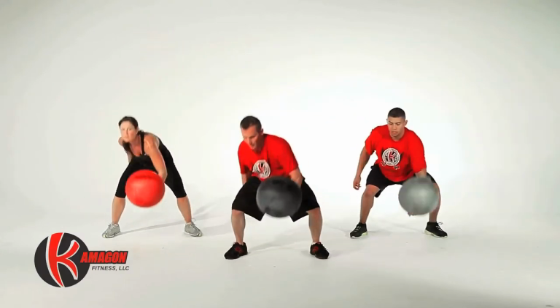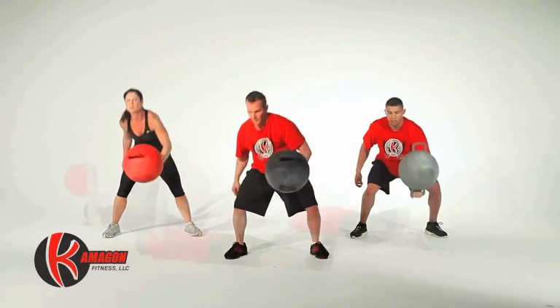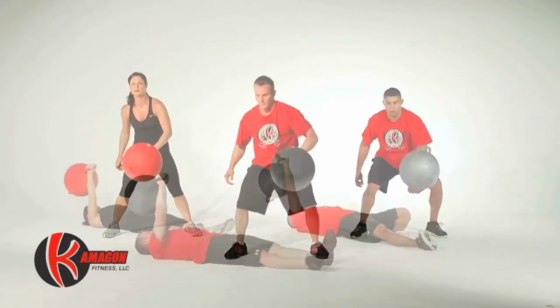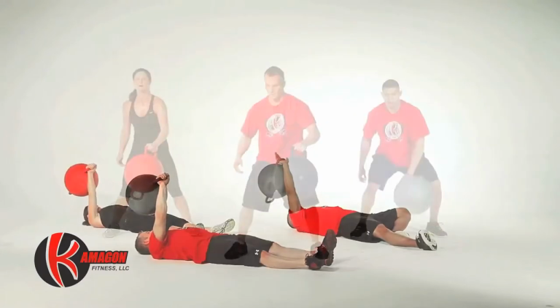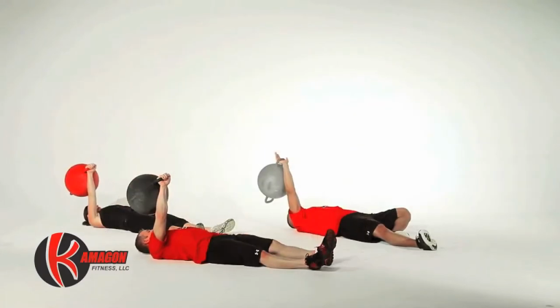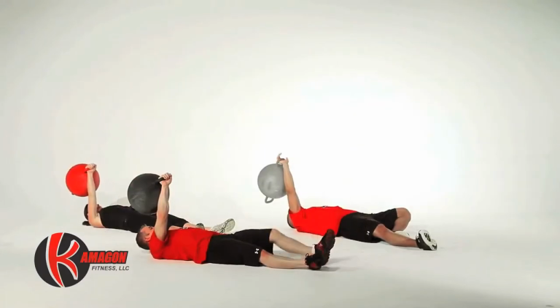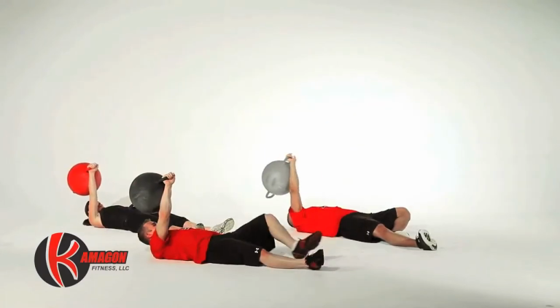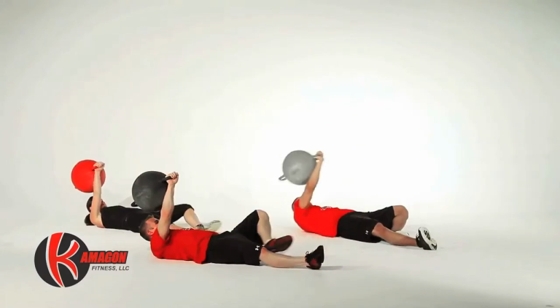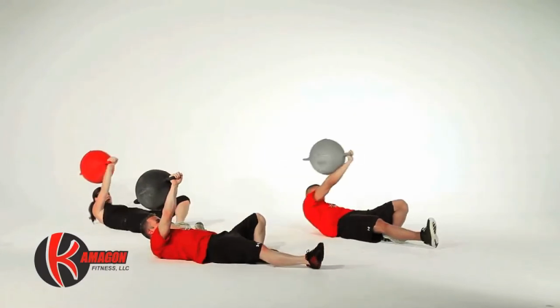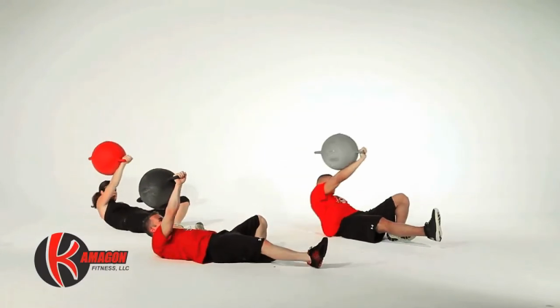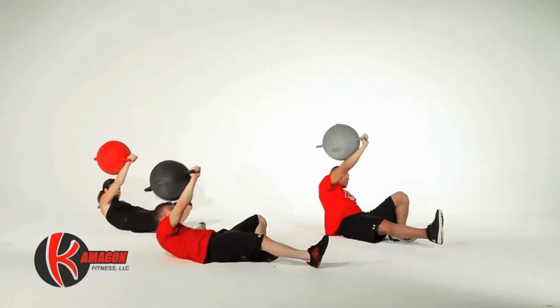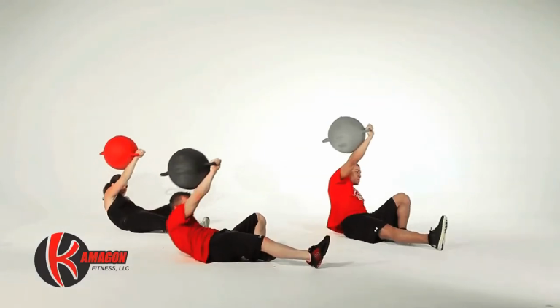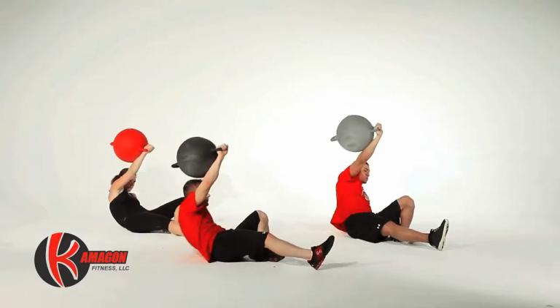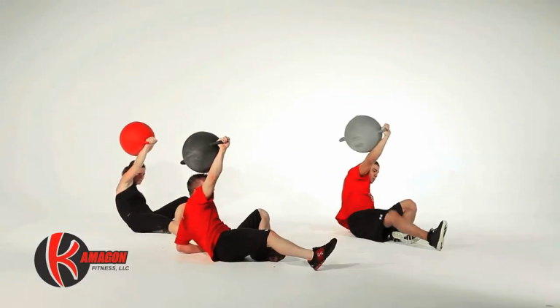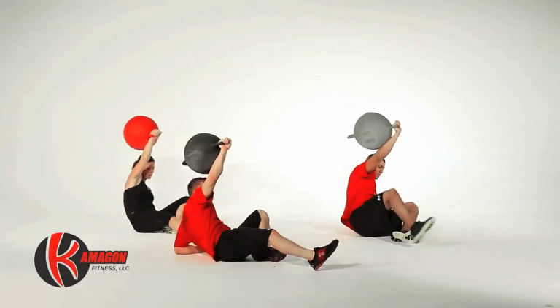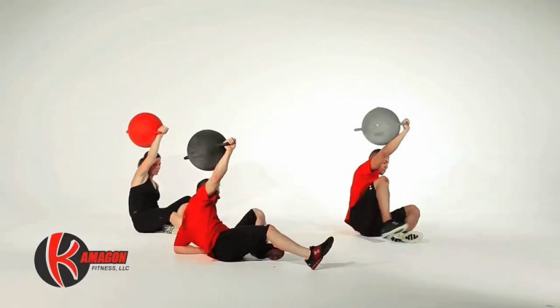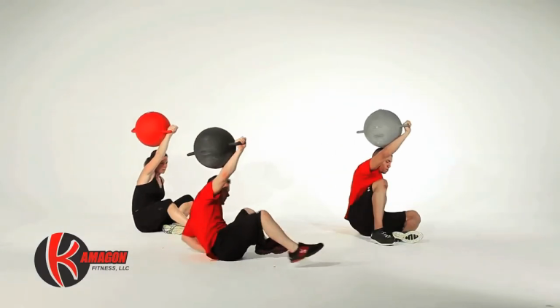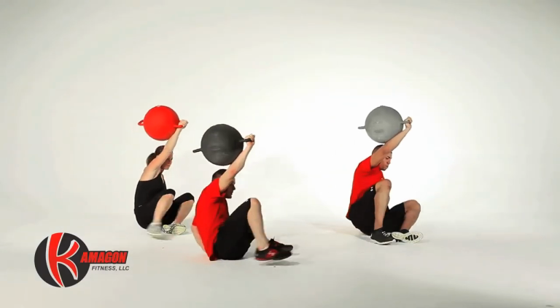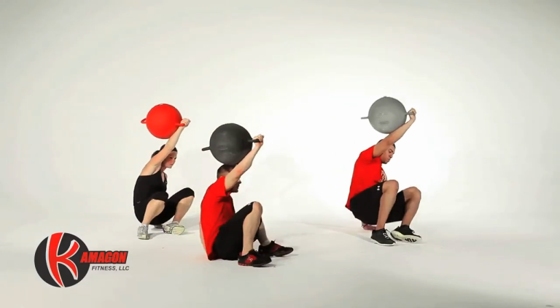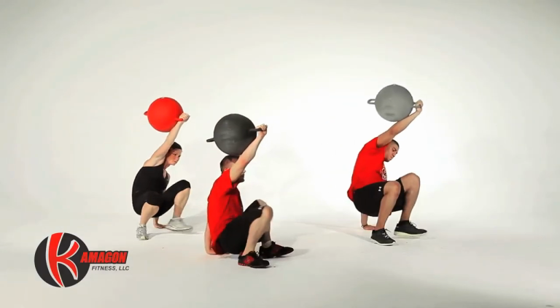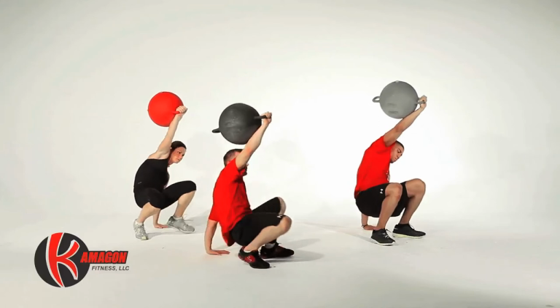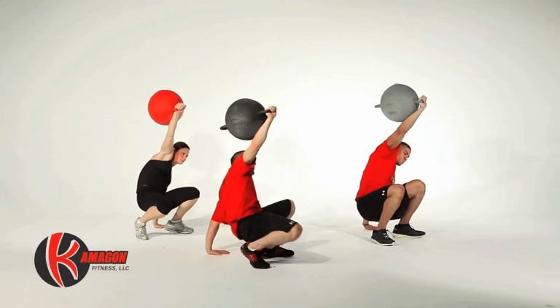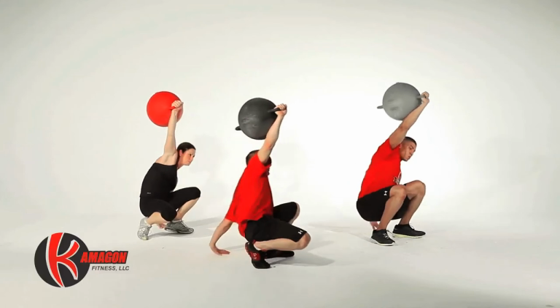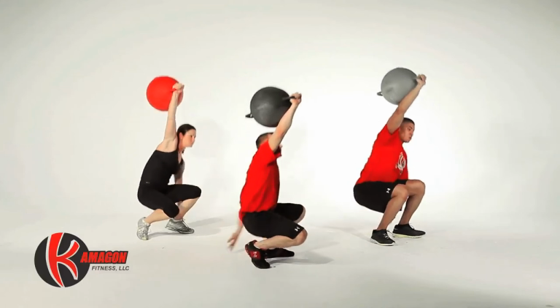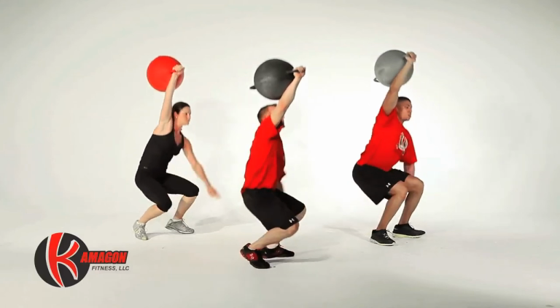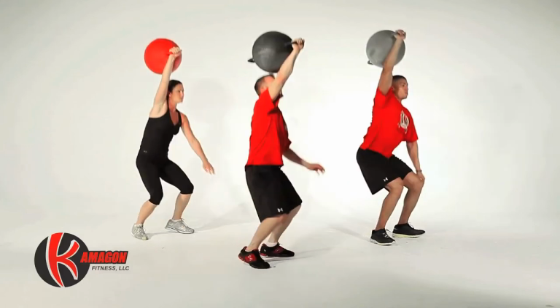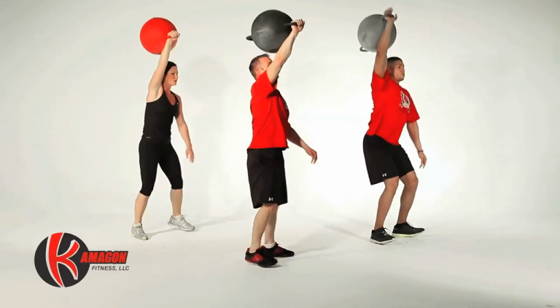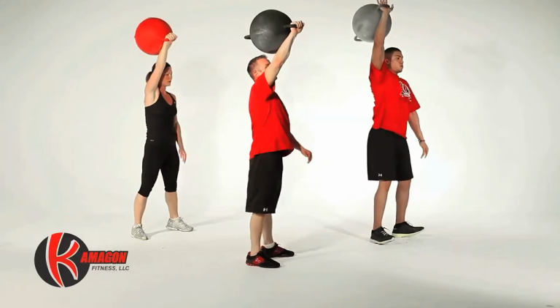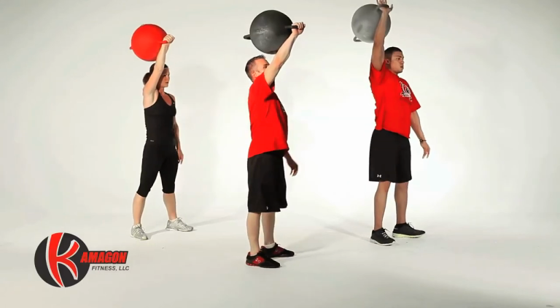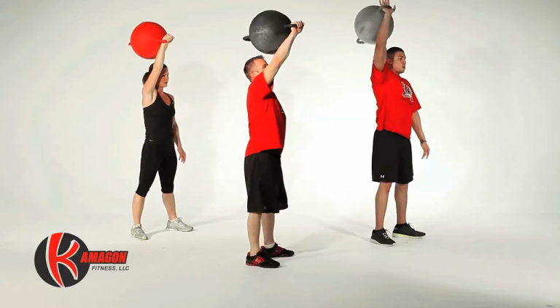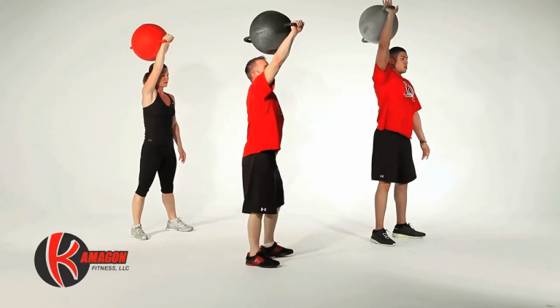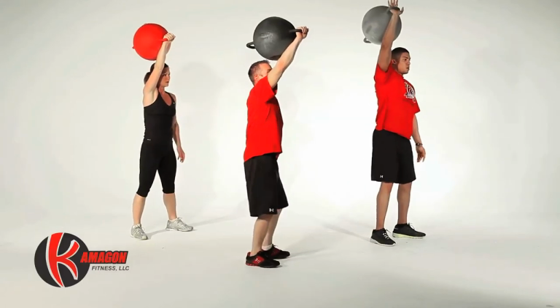Now we're going to perform Komagon Turkish Get Ups. You'll do 10 repetitions on each side.